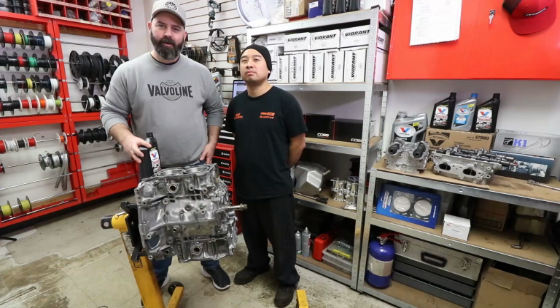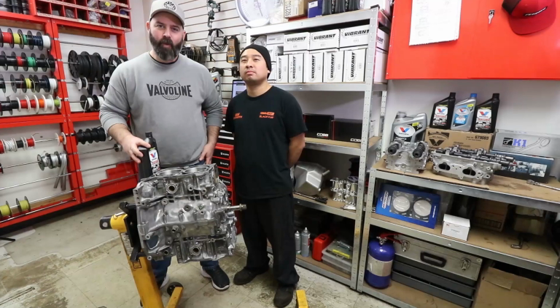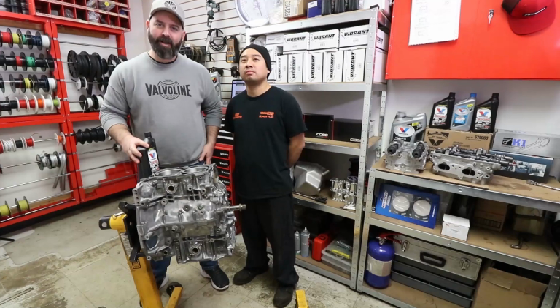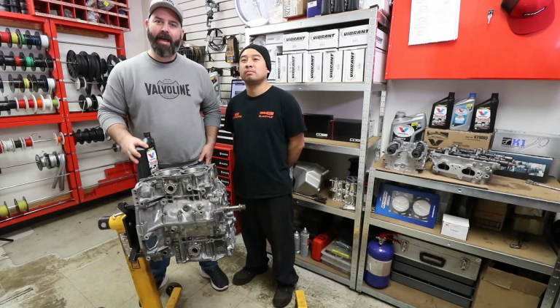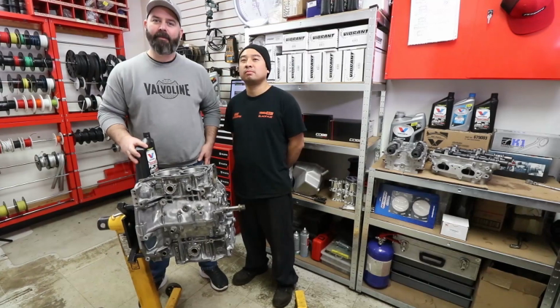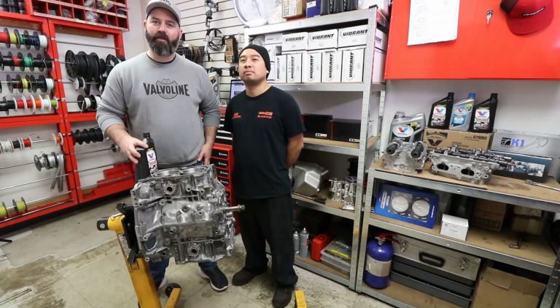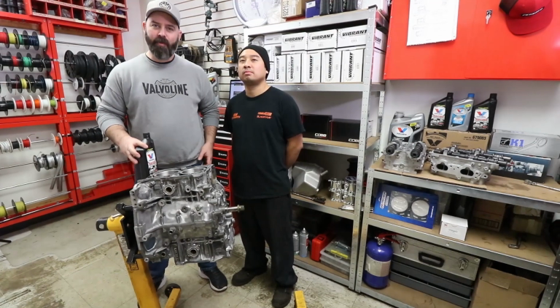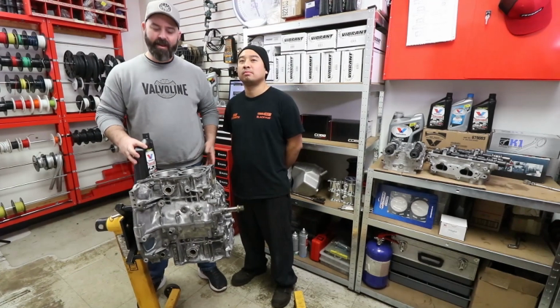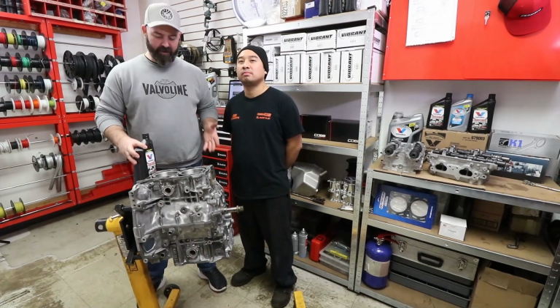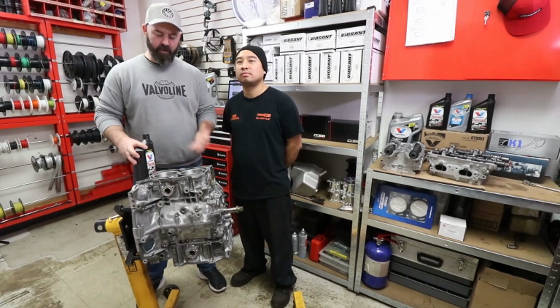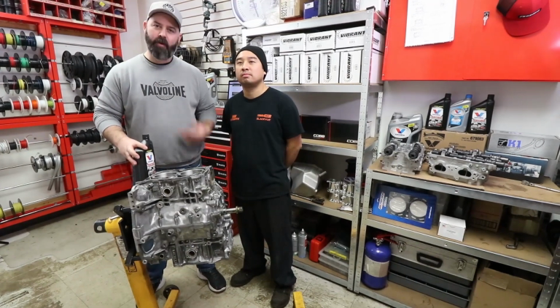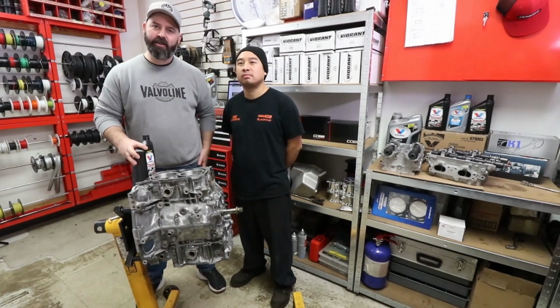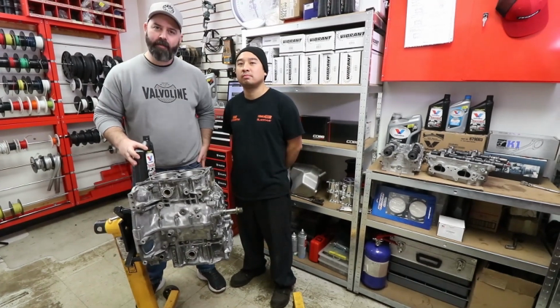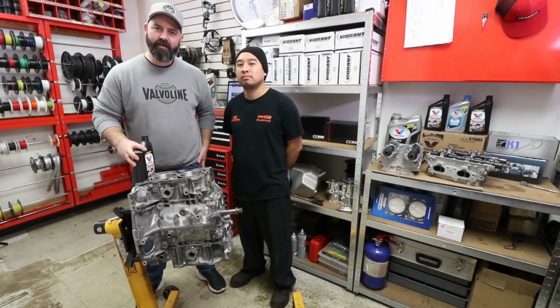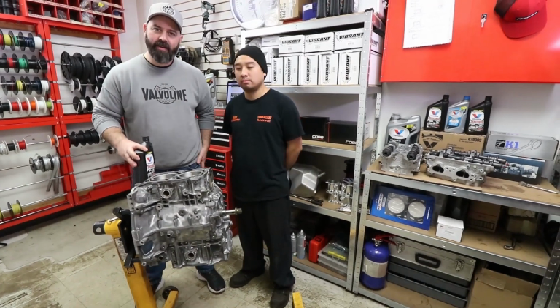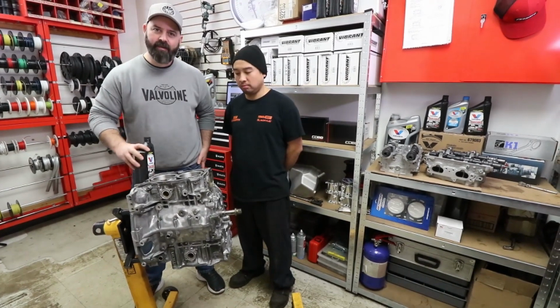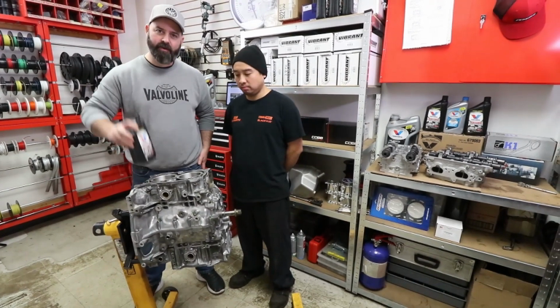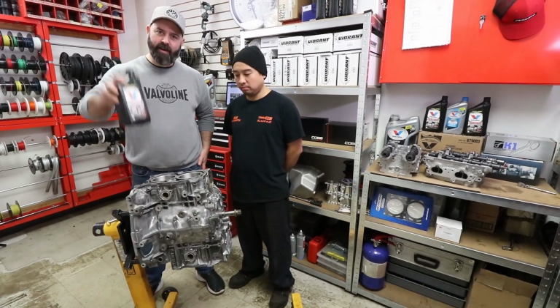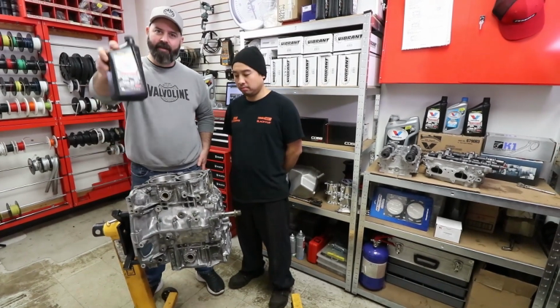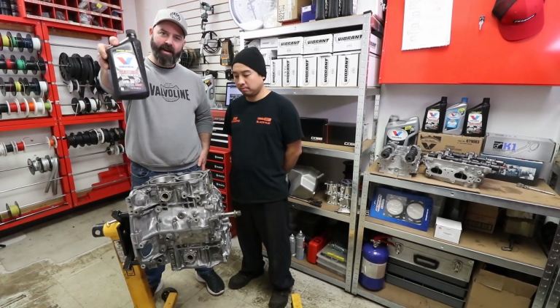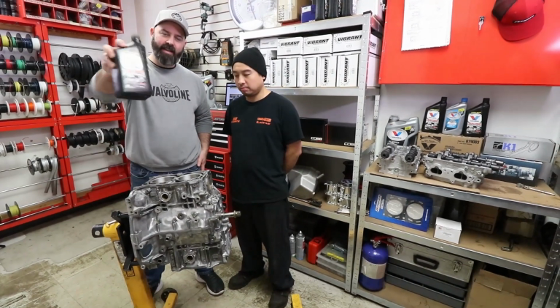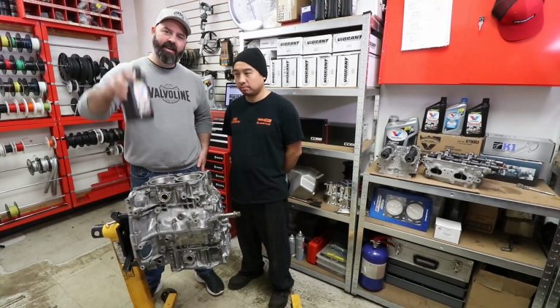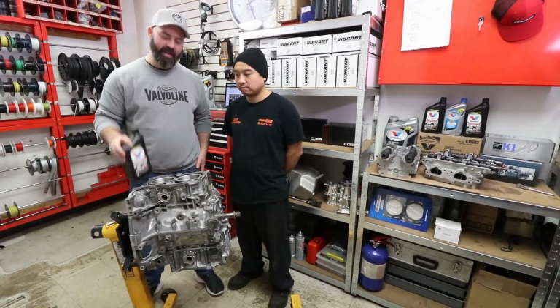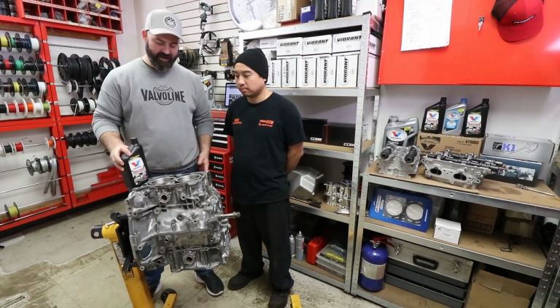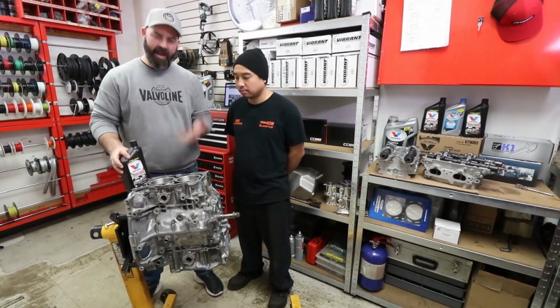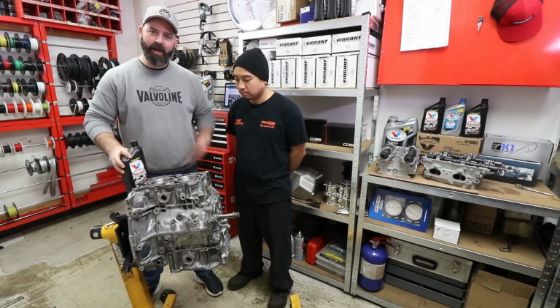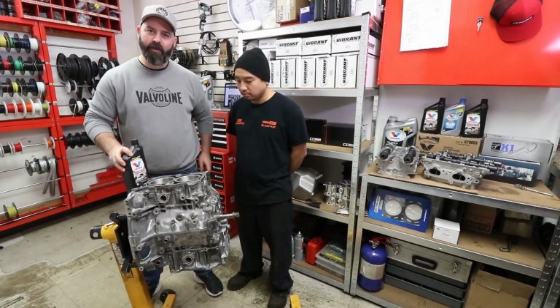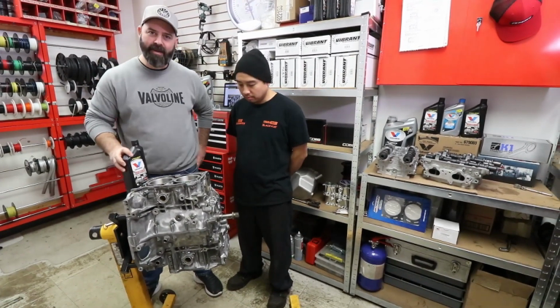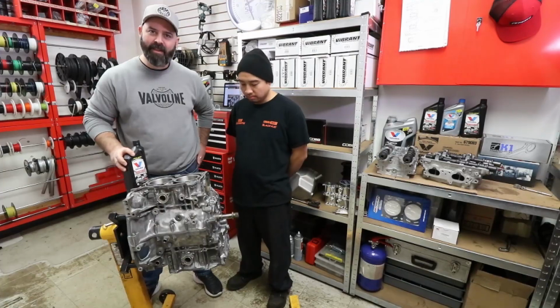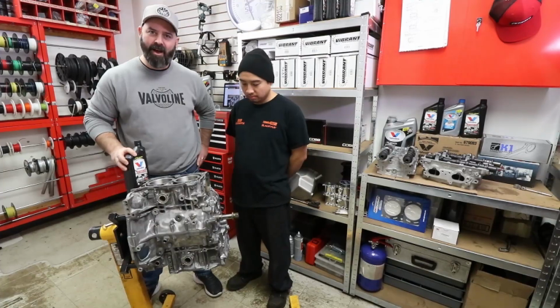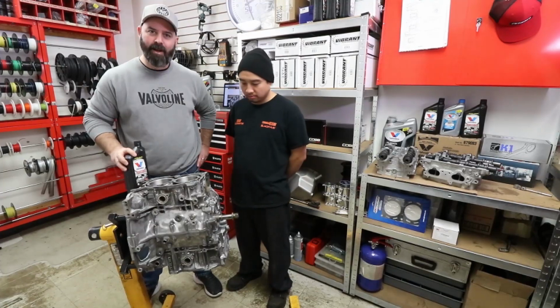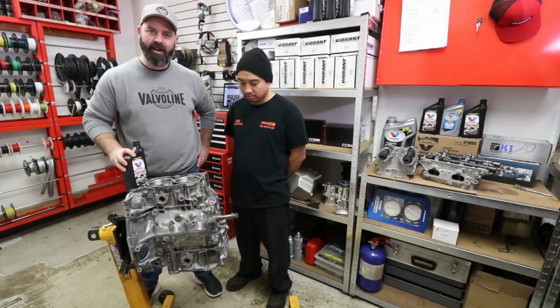Welcome to episode three of our Subaru engine build series presented by Valvoline. Today we're going to assemble the long block.